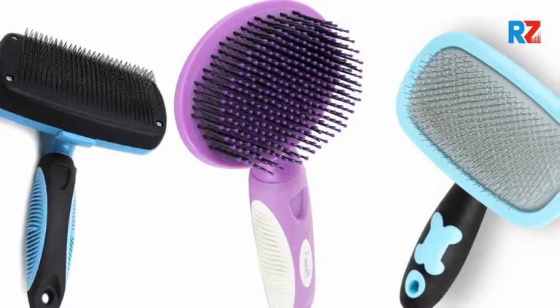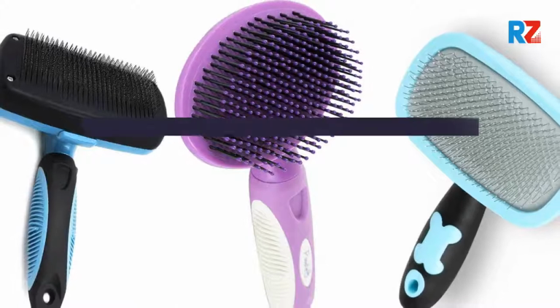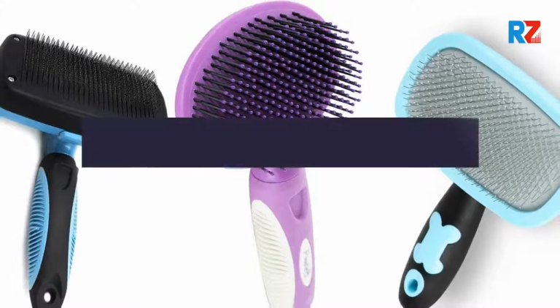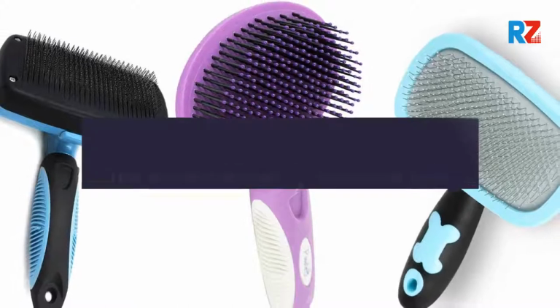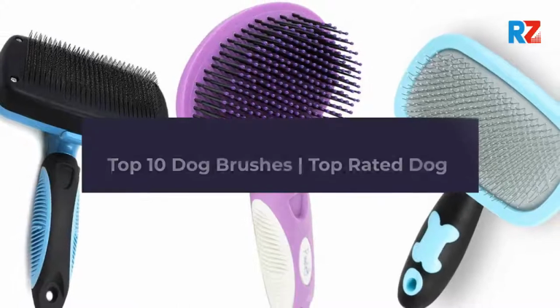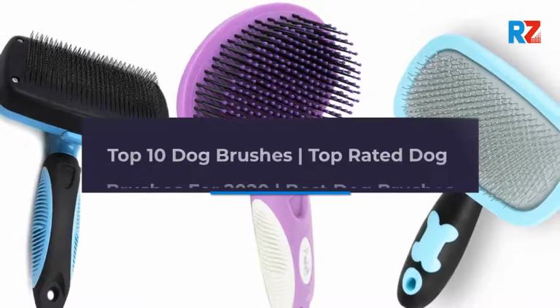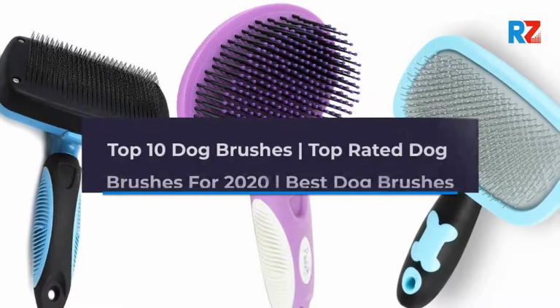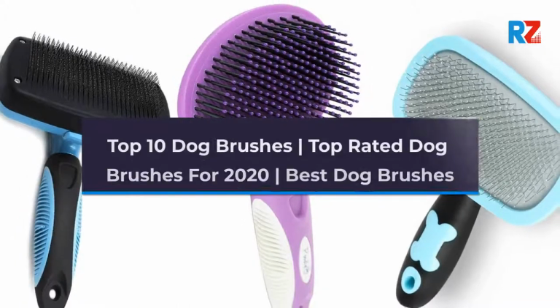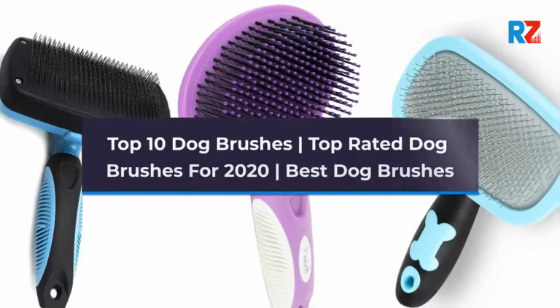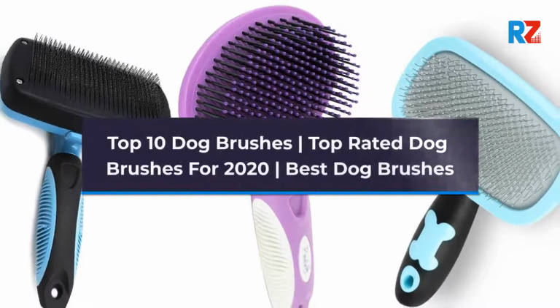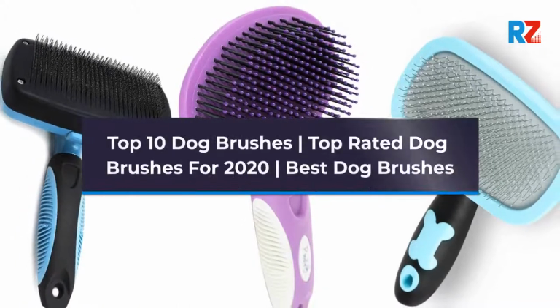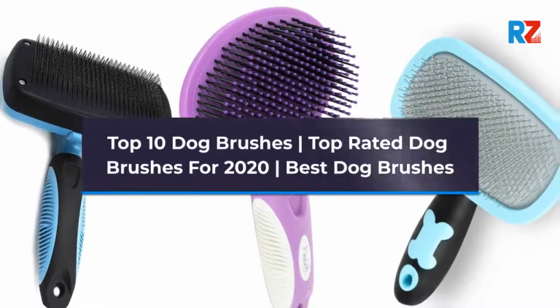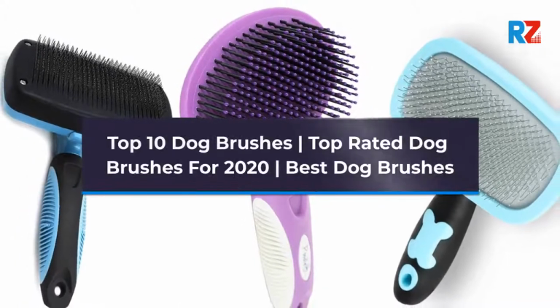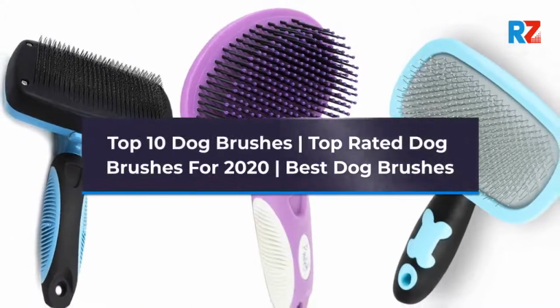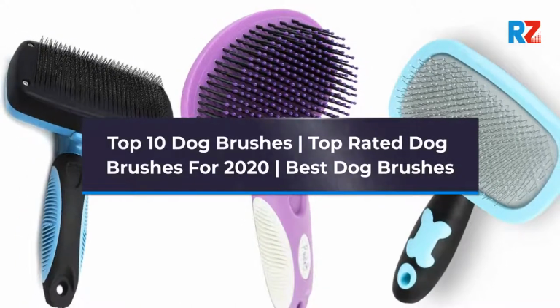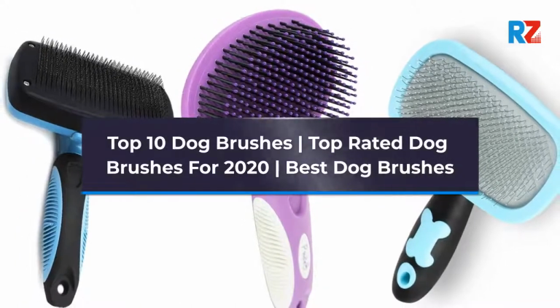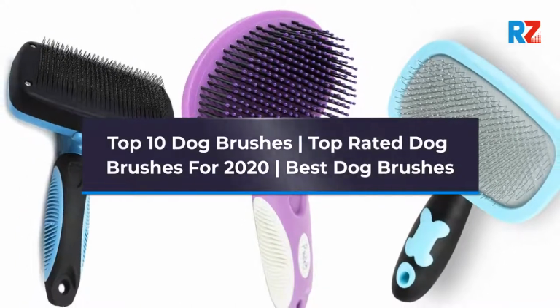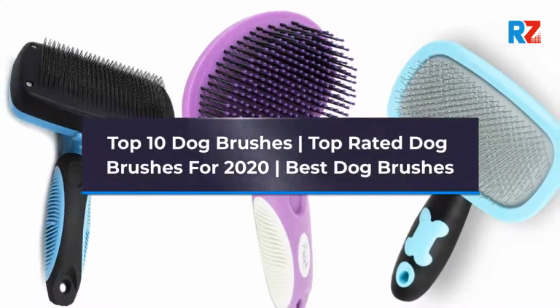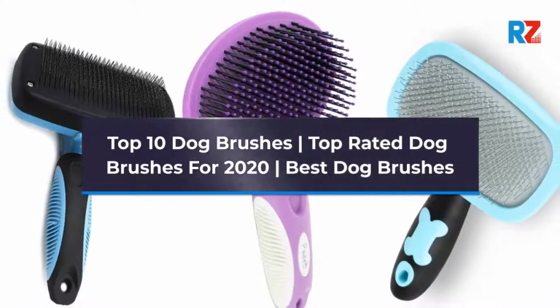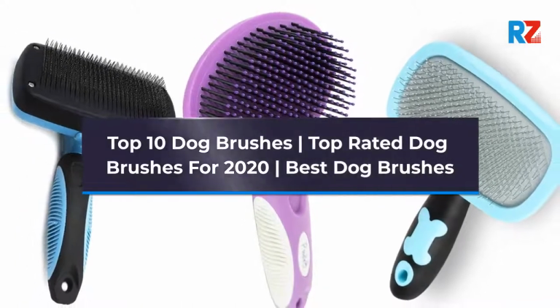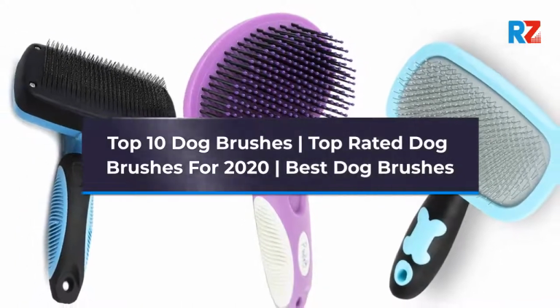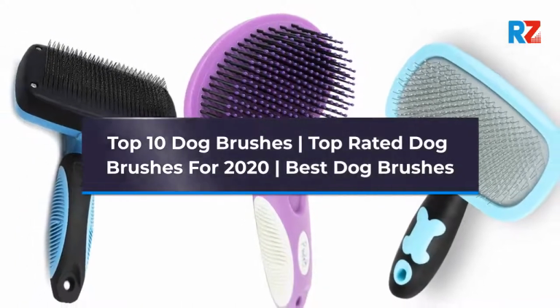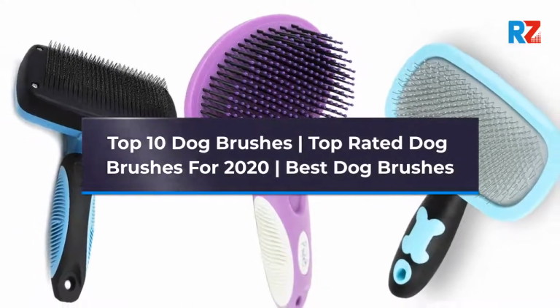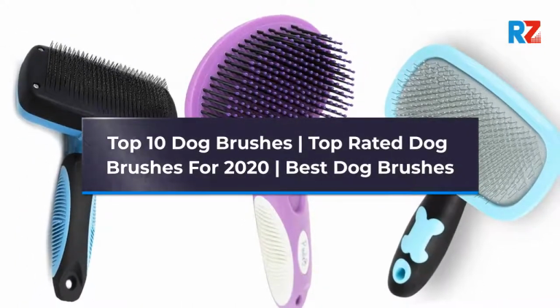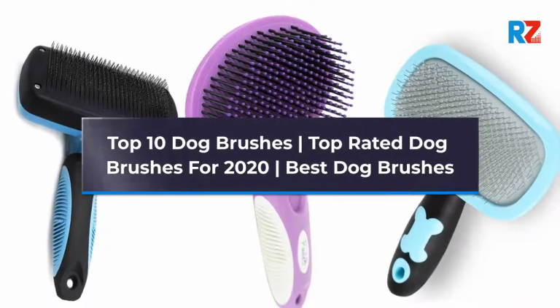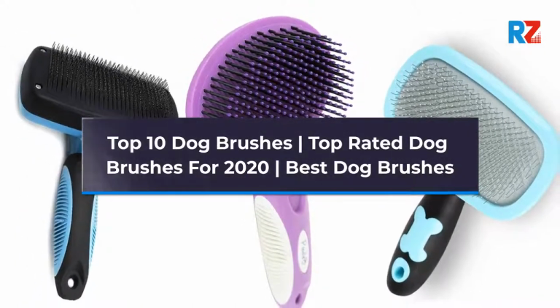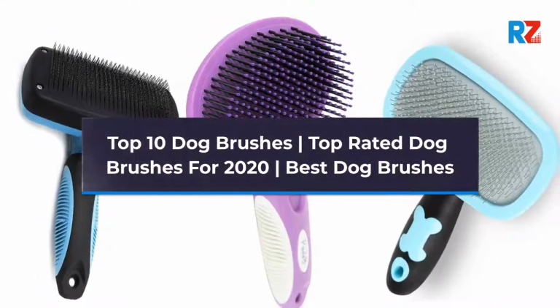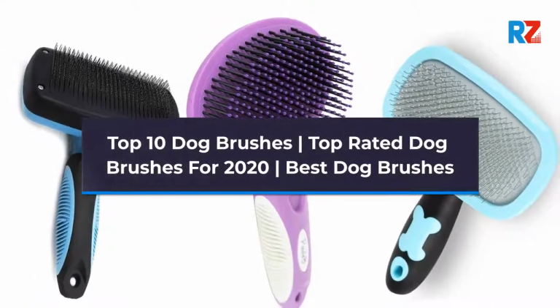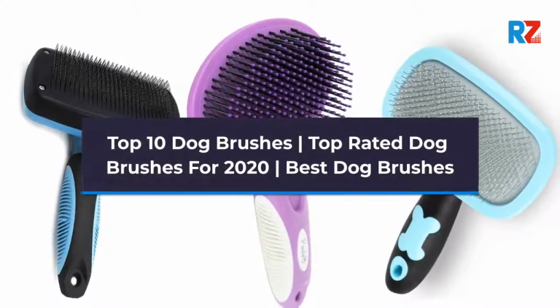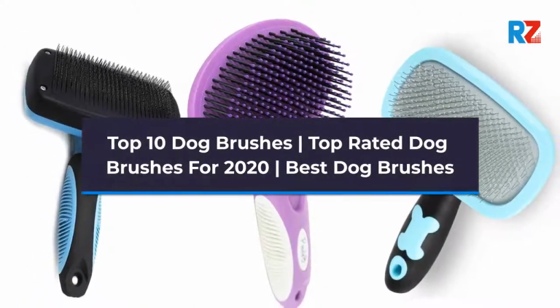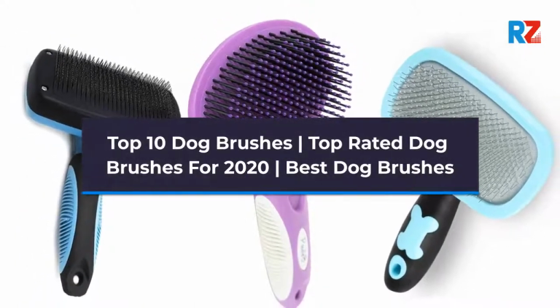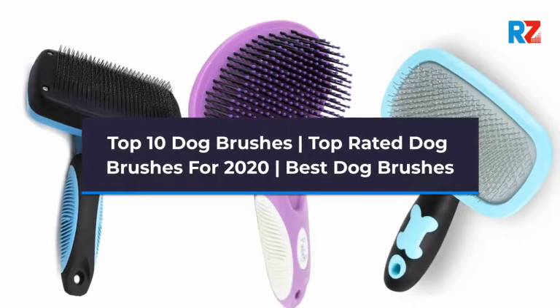Top 10 Dog Brushes — Top Rated Dog Brushes for 2020. Best Dog Brushes.